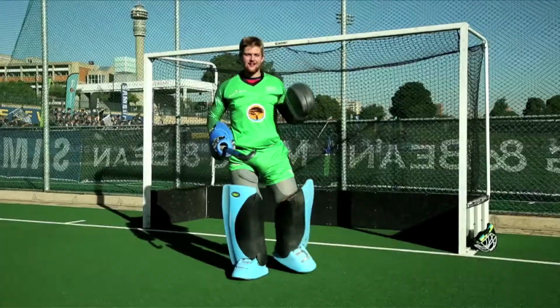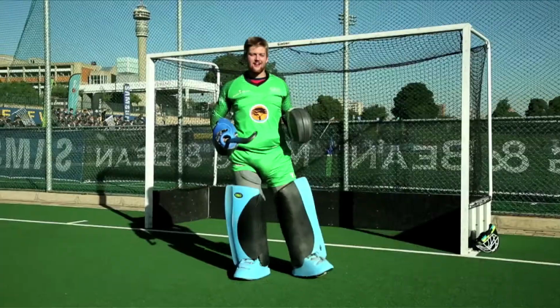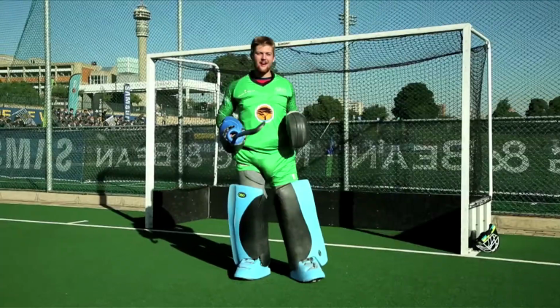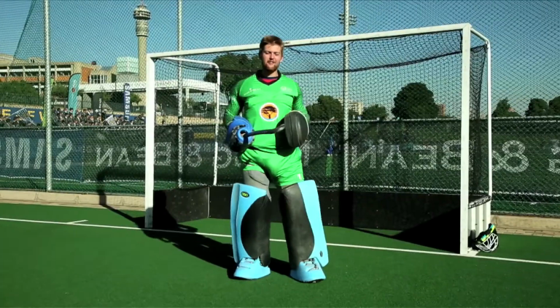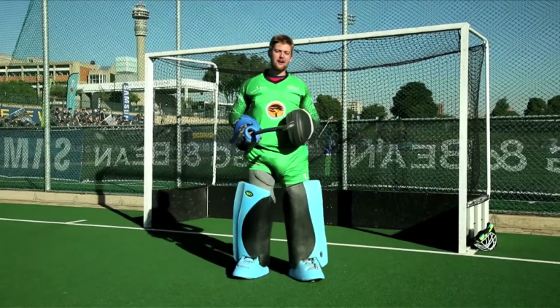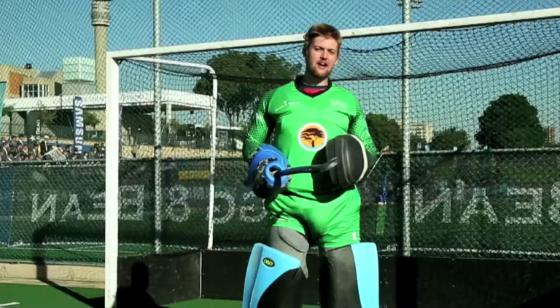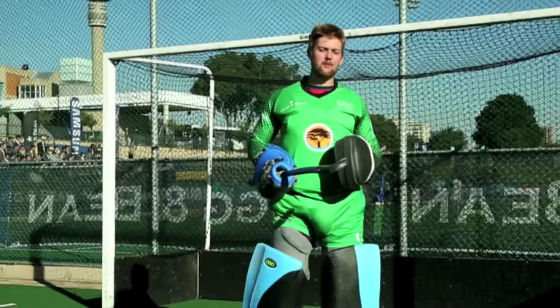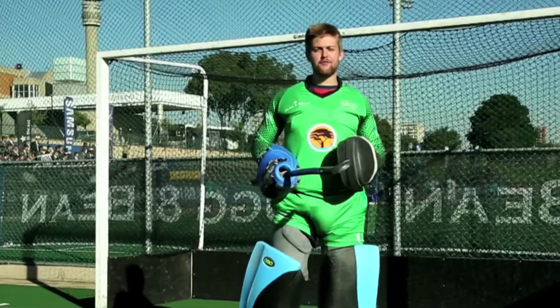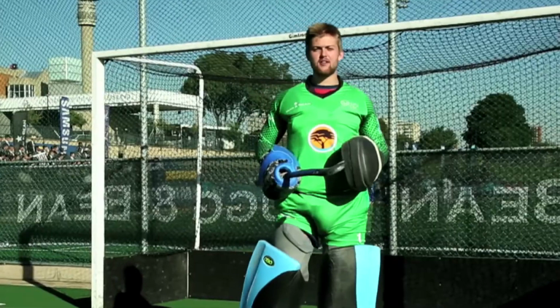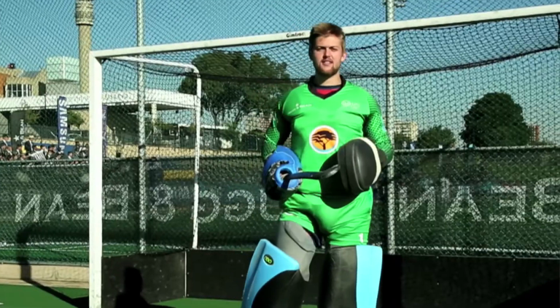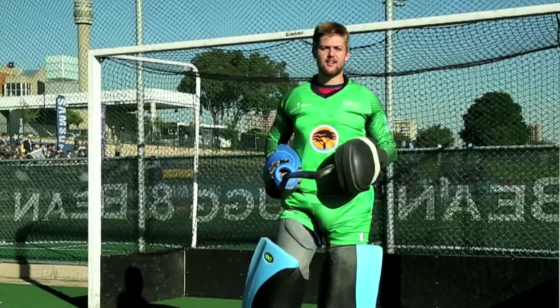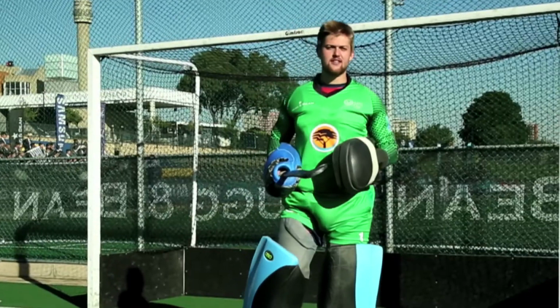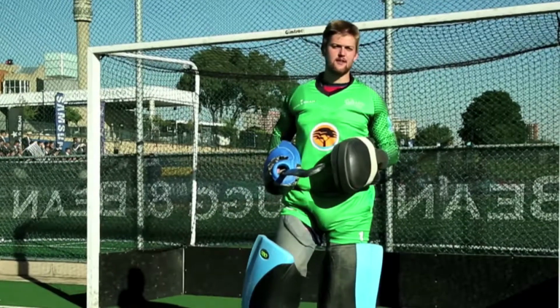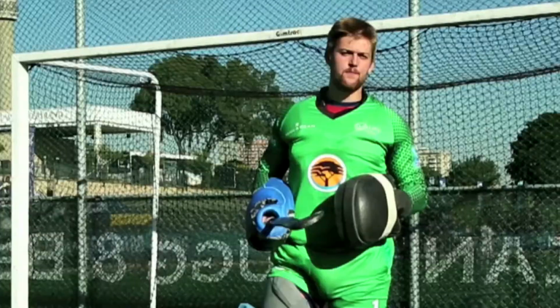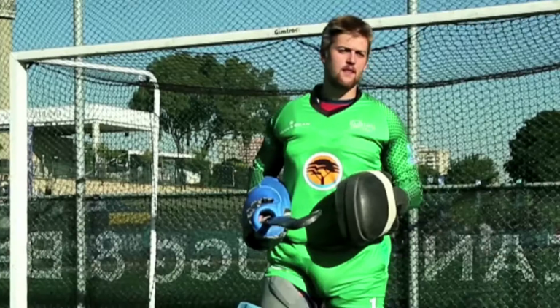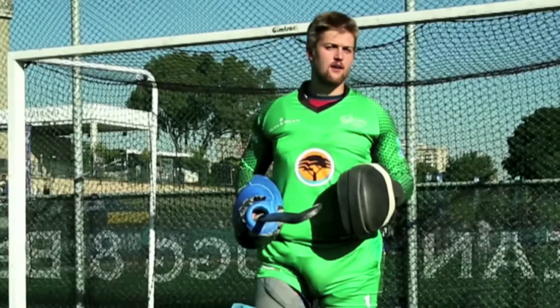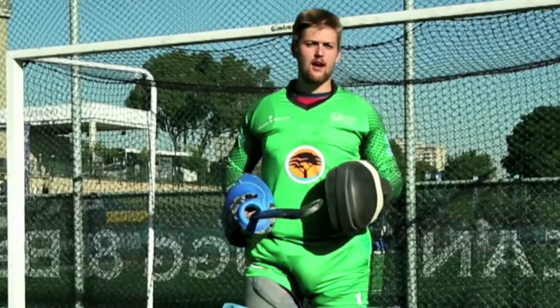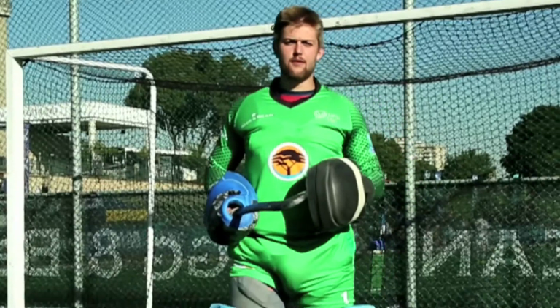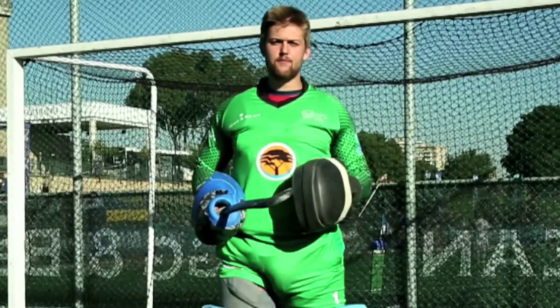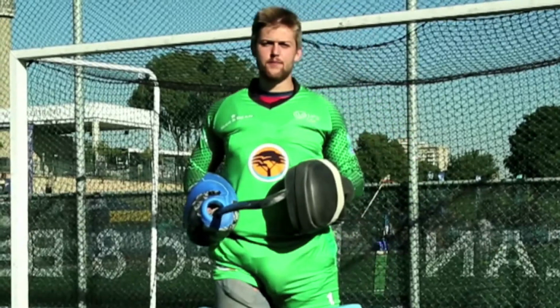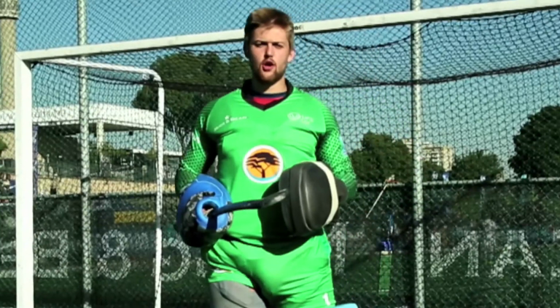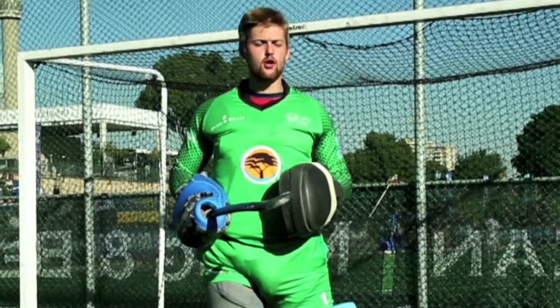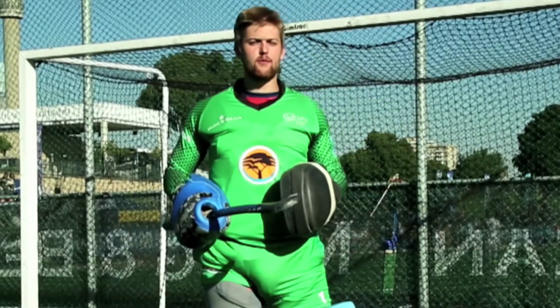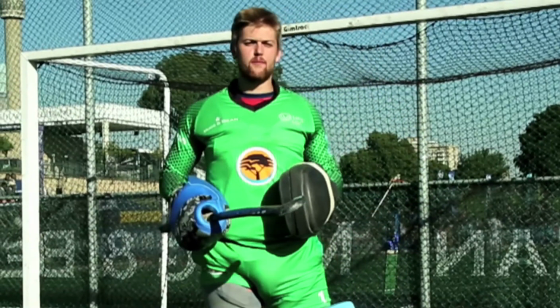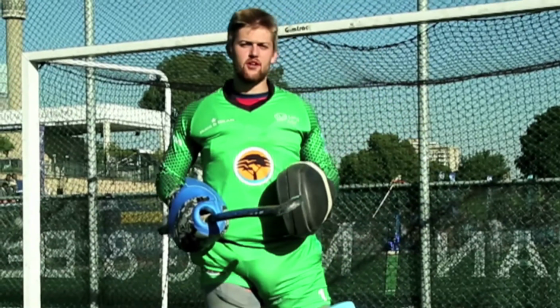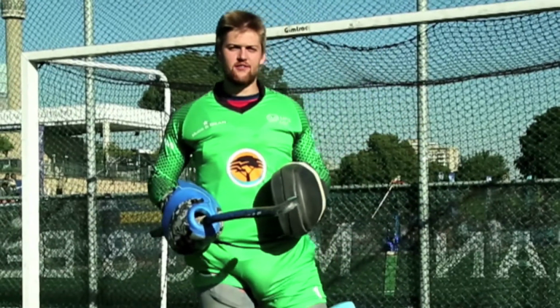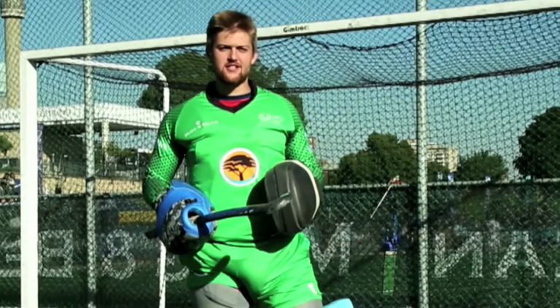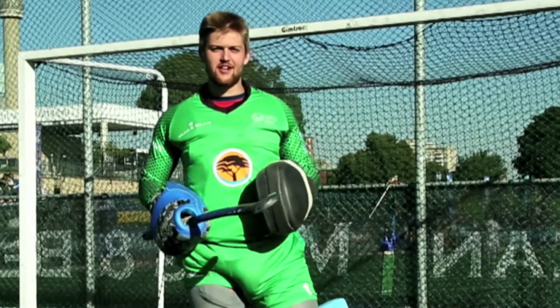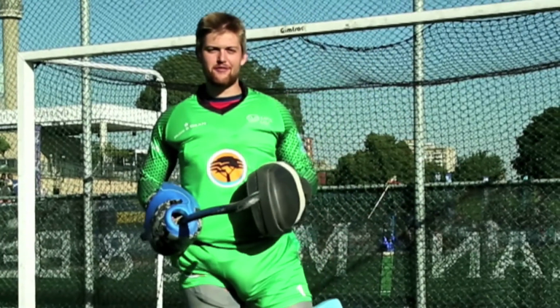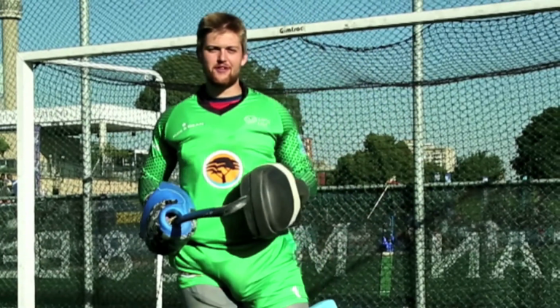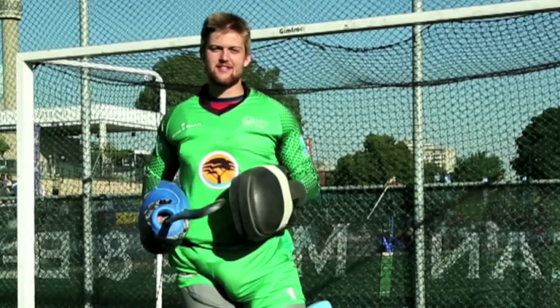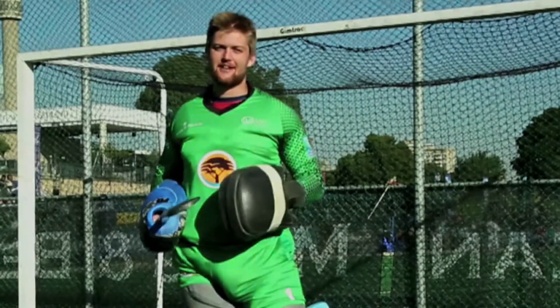Hi everyone, I'm Lofros Esserhazen. I'm the goalkeeper from the University of the Free State.